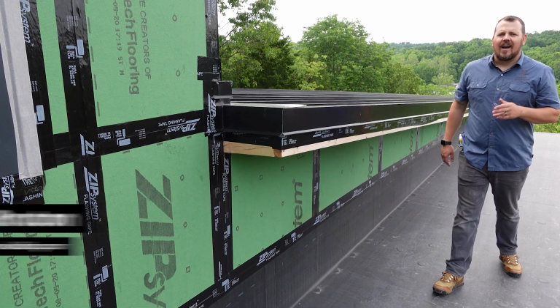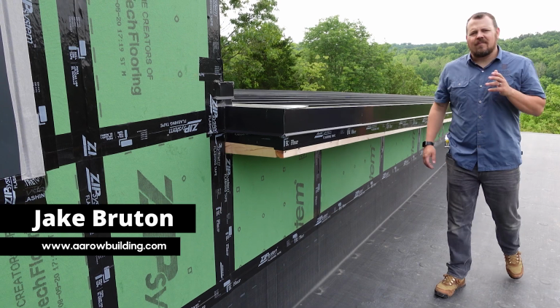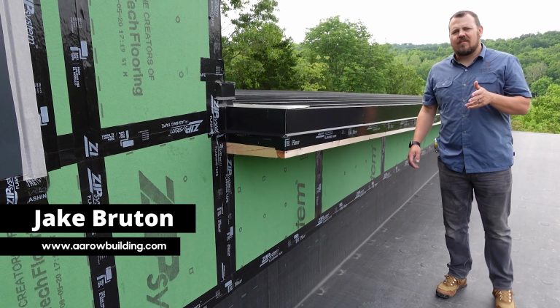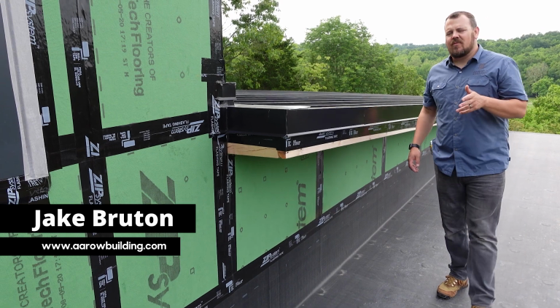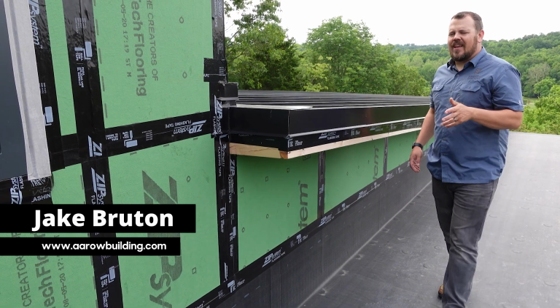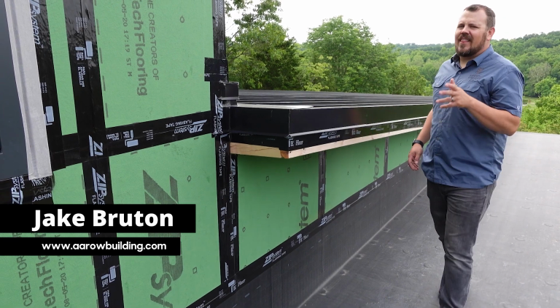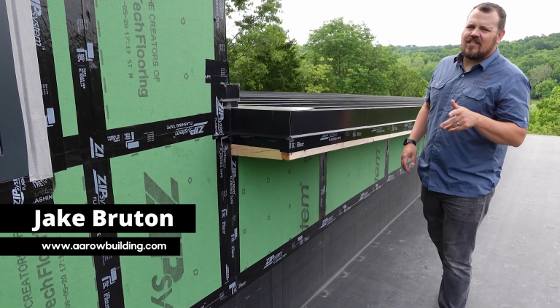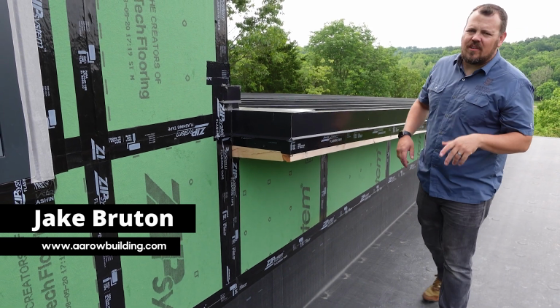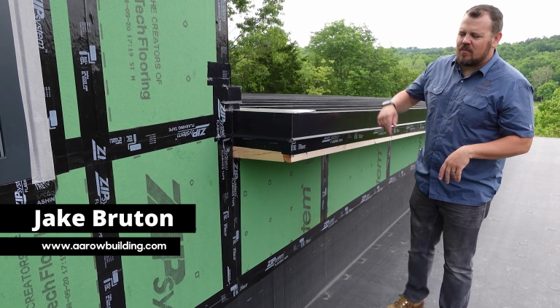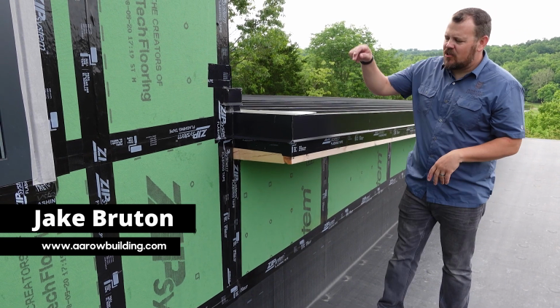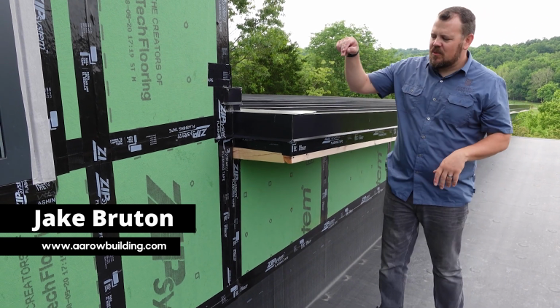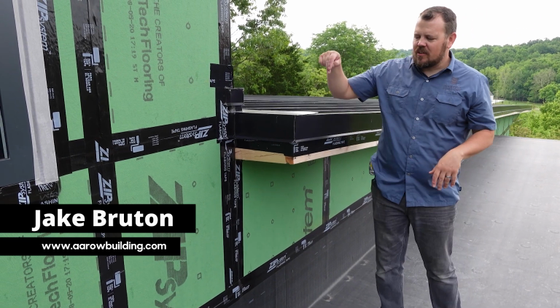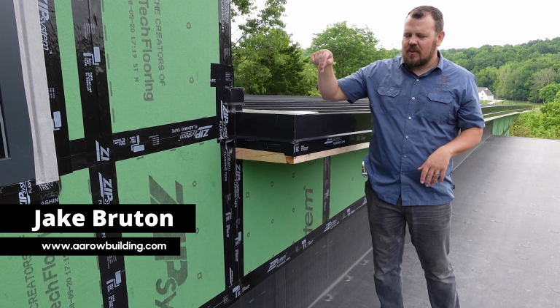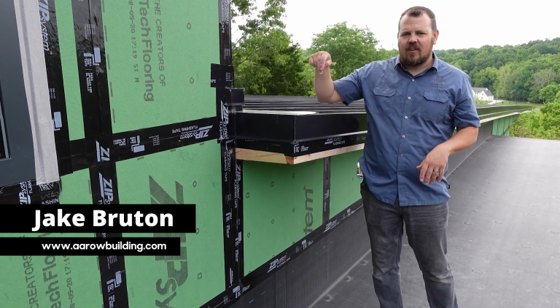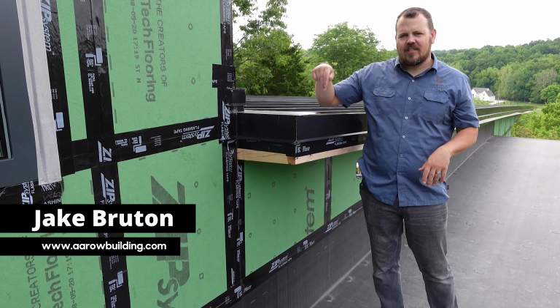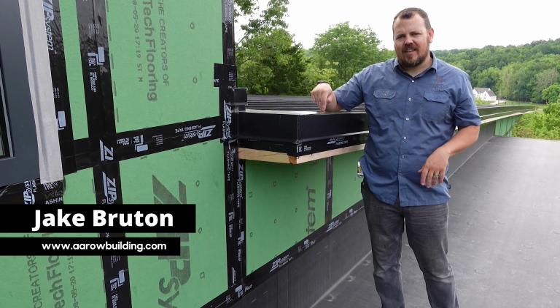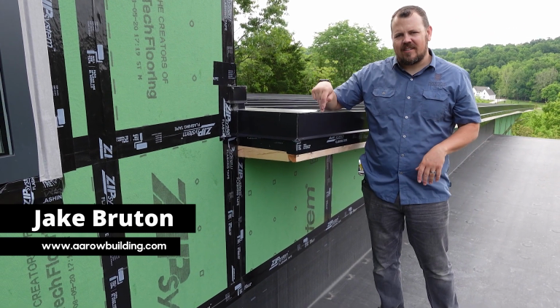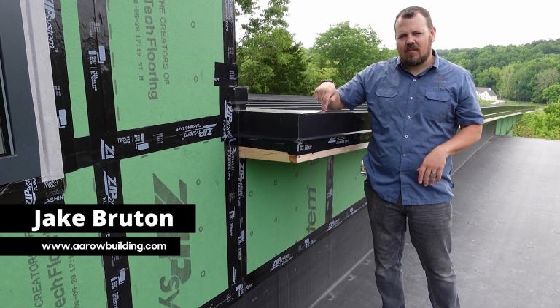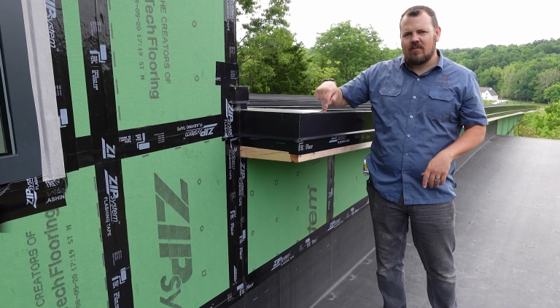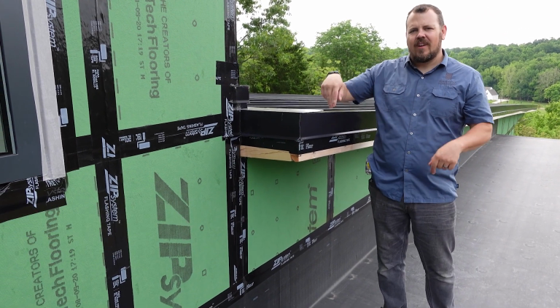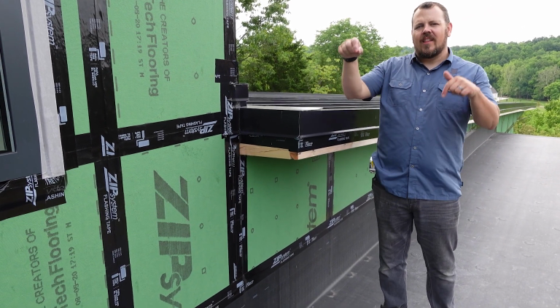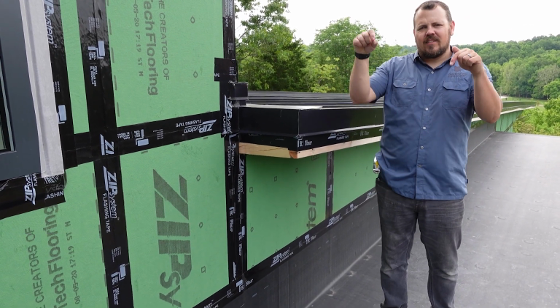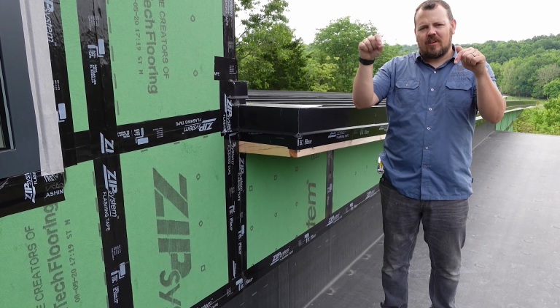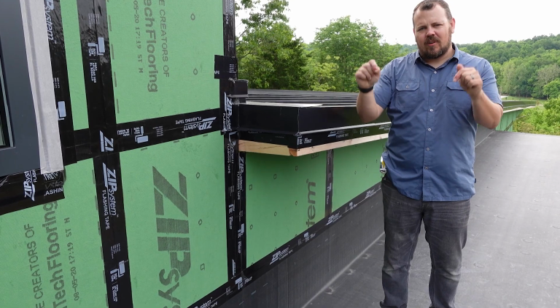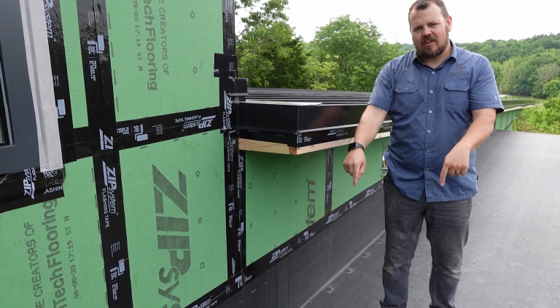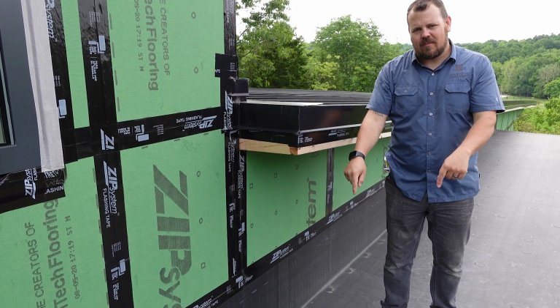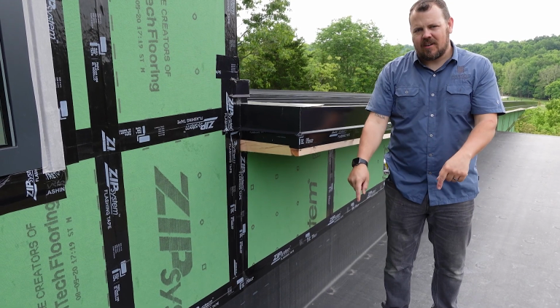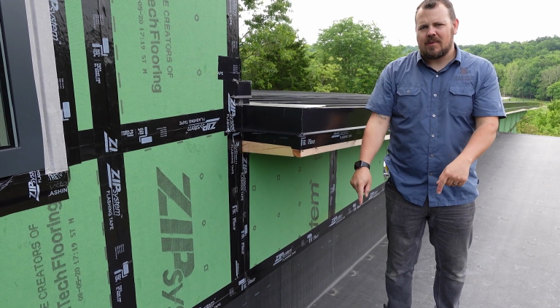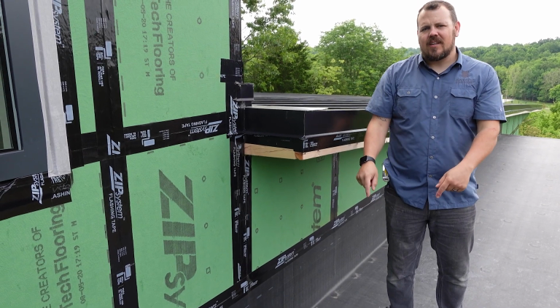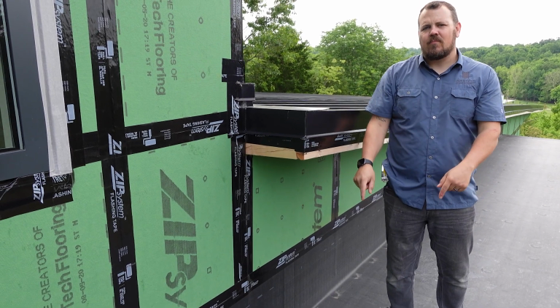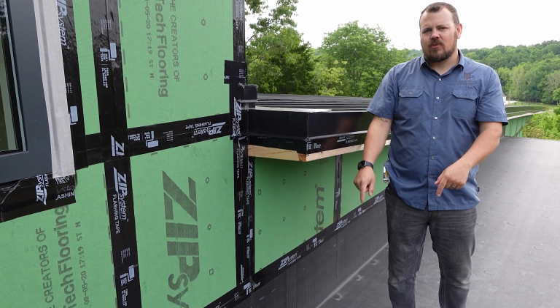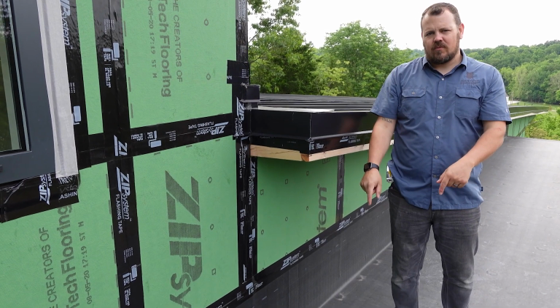I'm Jake Bruton and last week on The Build Show we talked about our standing seam metal roof. This week we're going to talk about our EPDM porch roof.